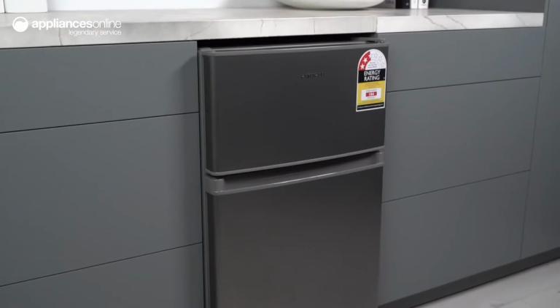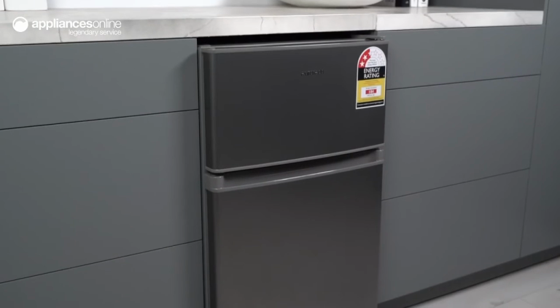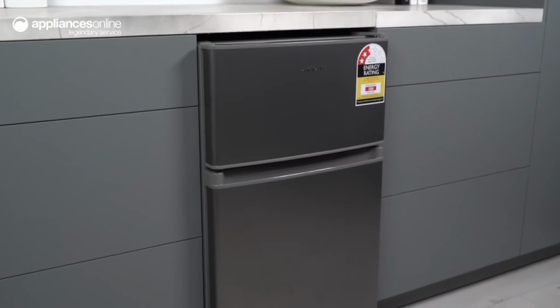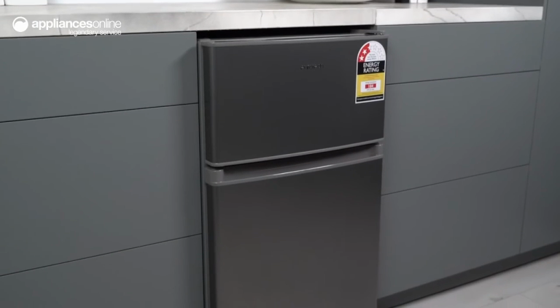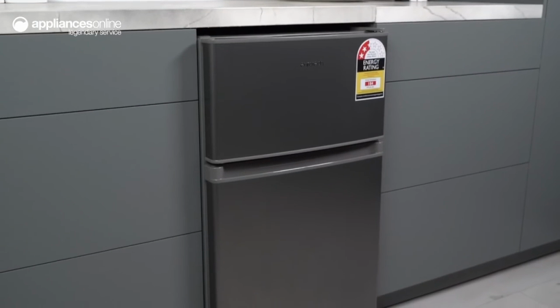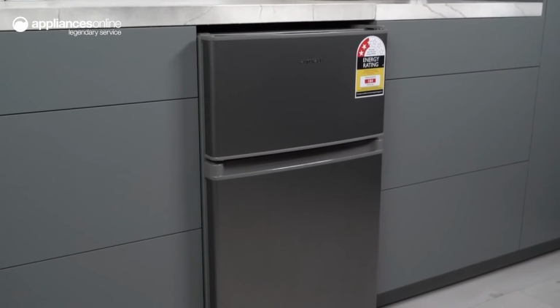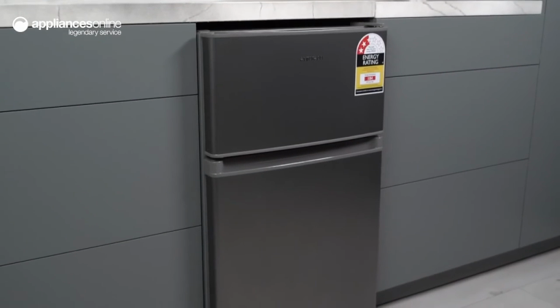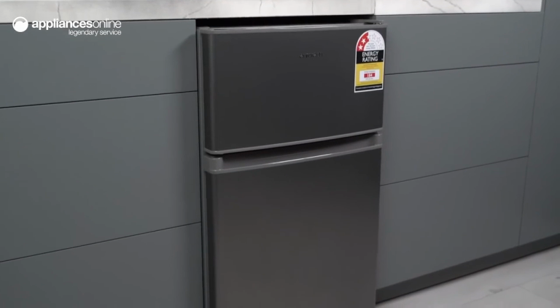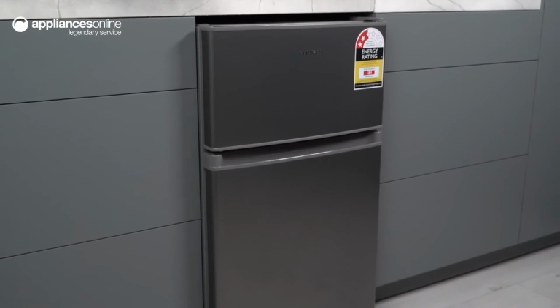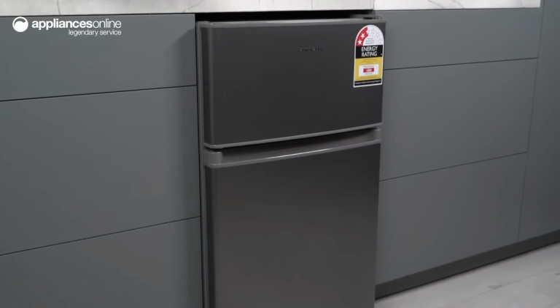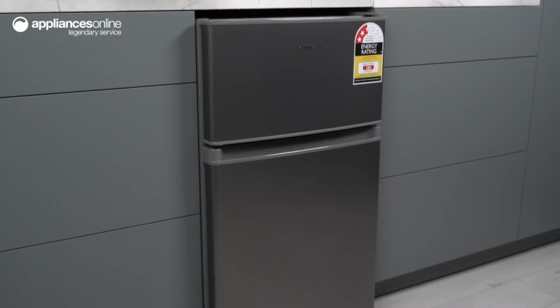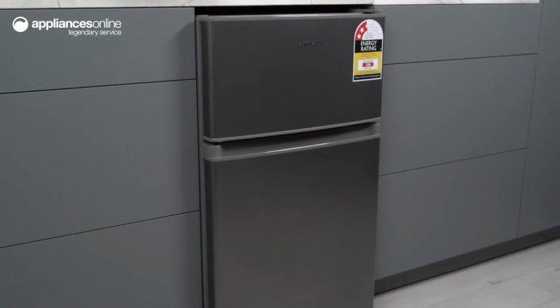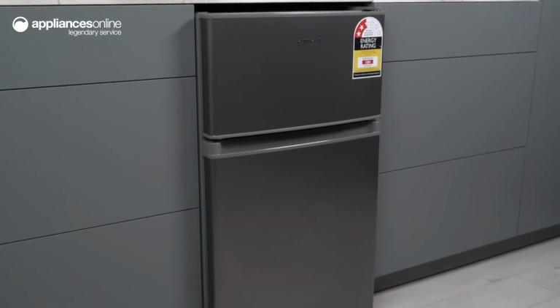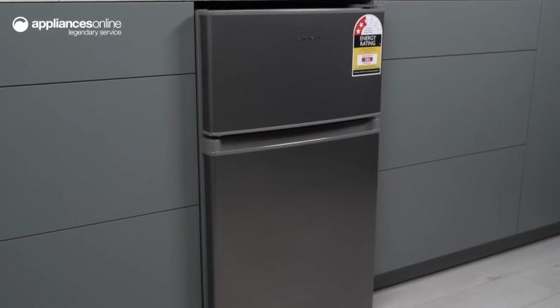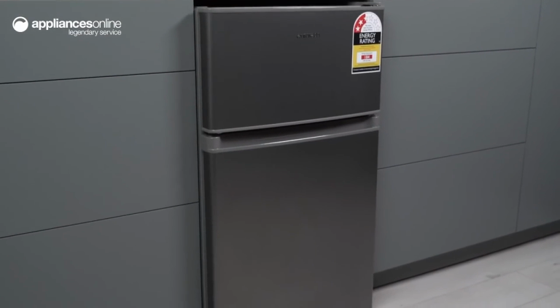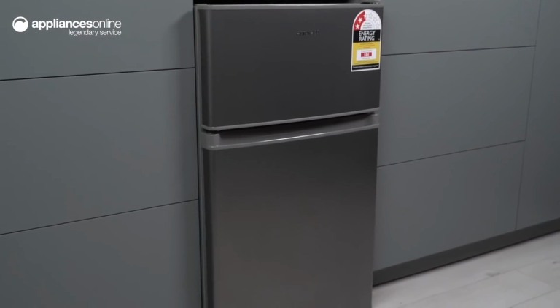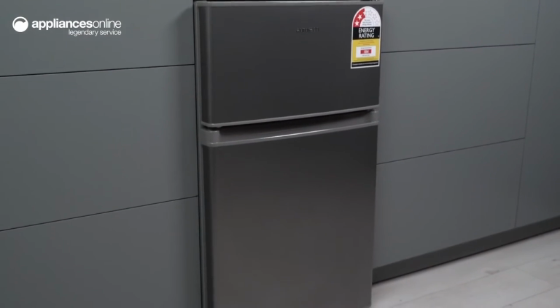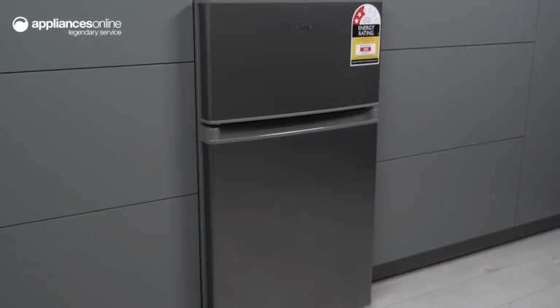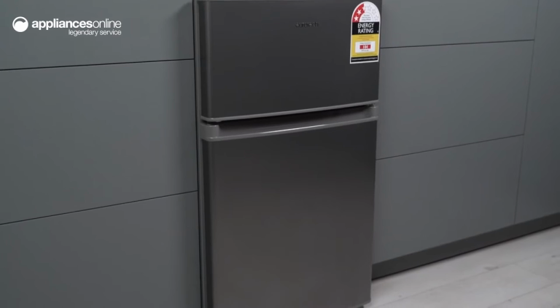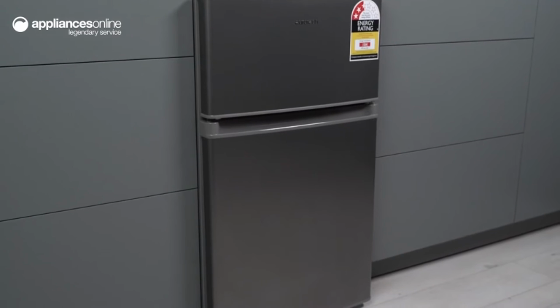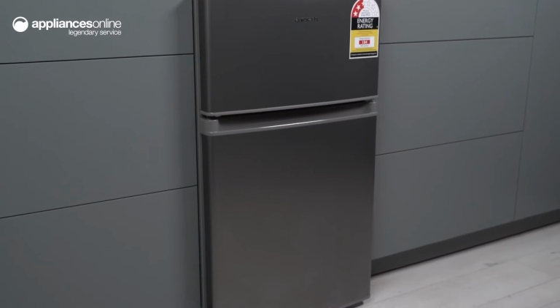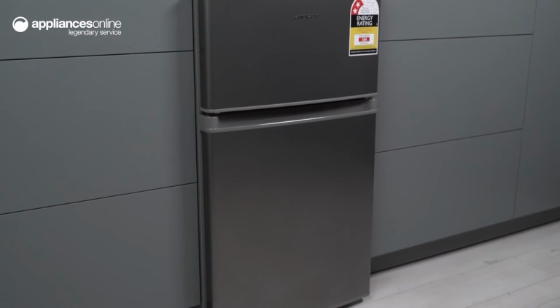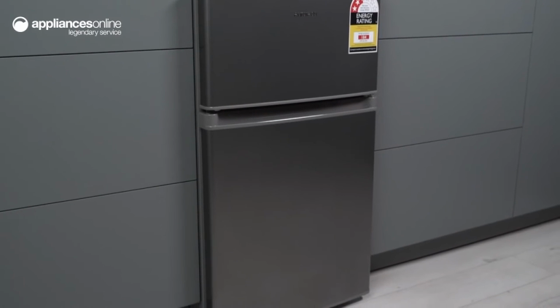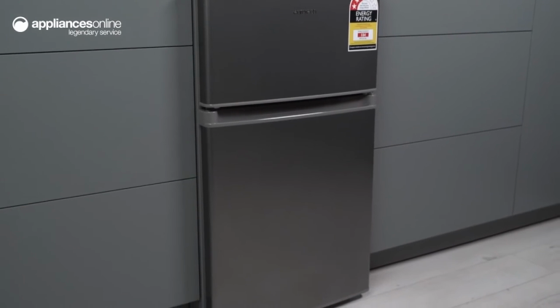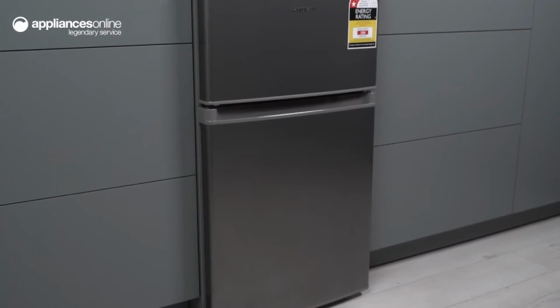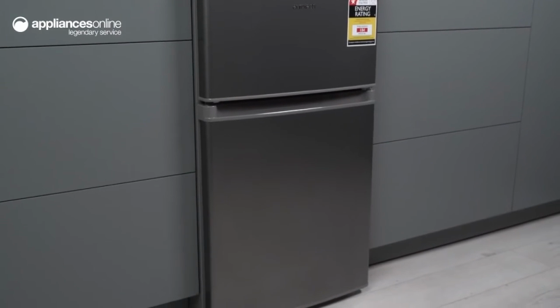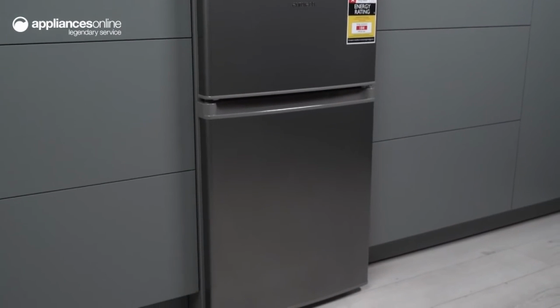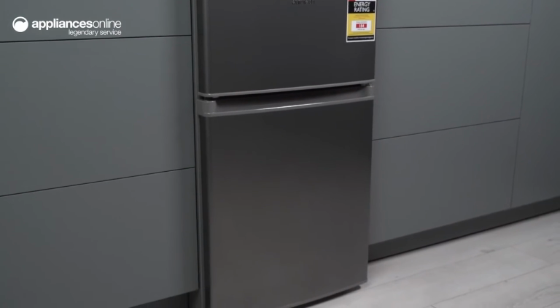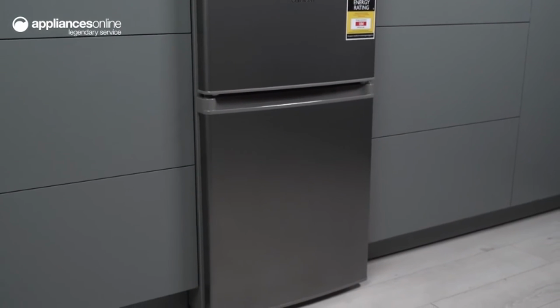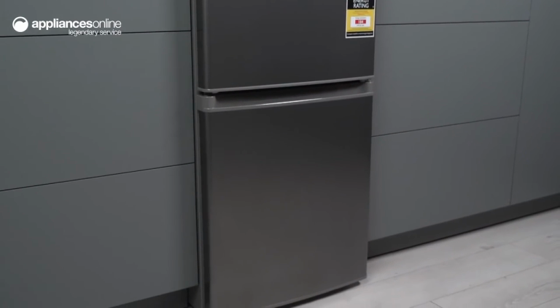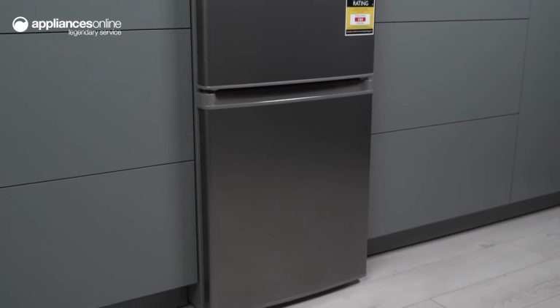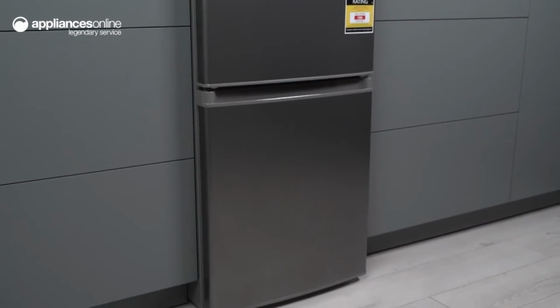The compact design of this fridge makes it an ideal choice for small households or as an extra fridge.